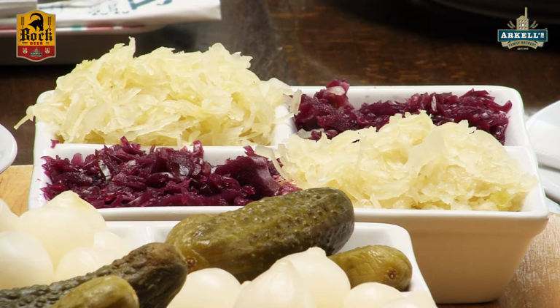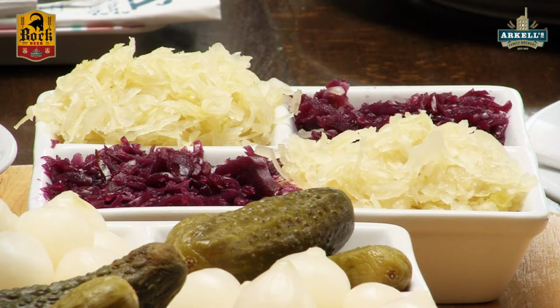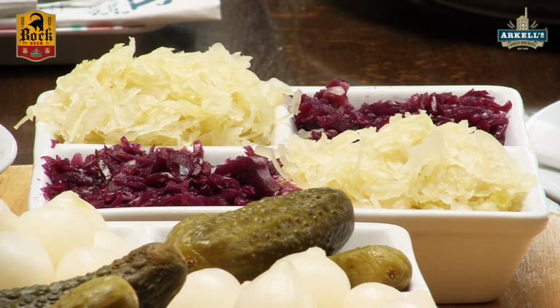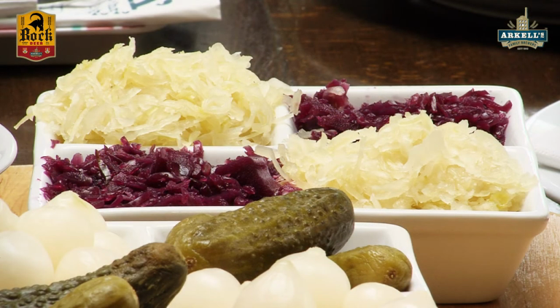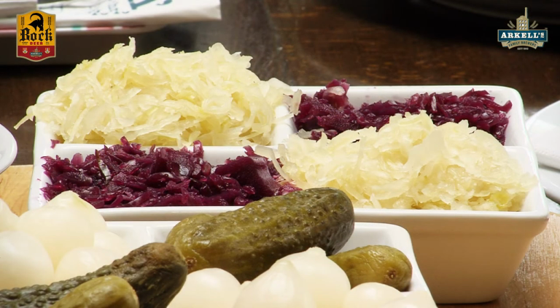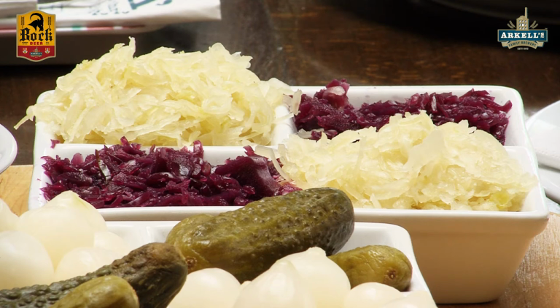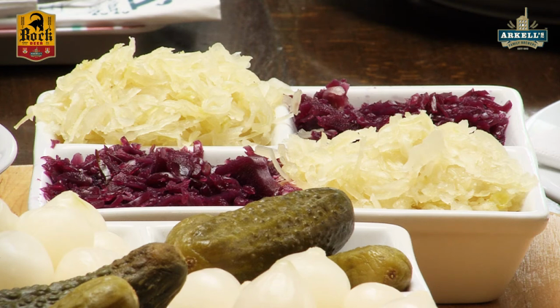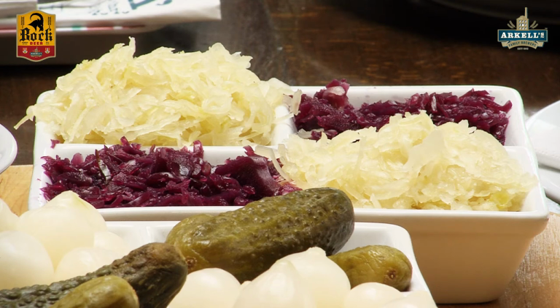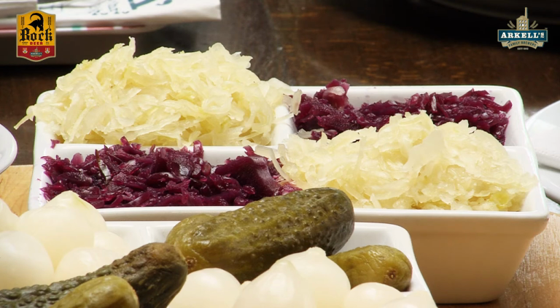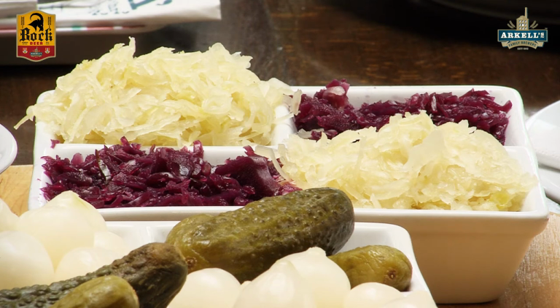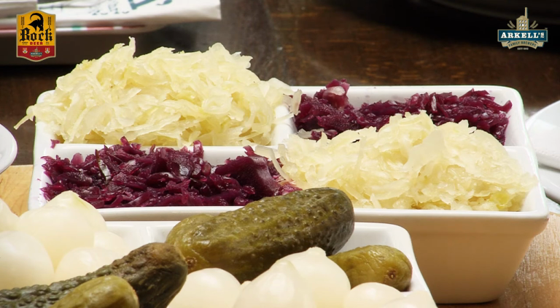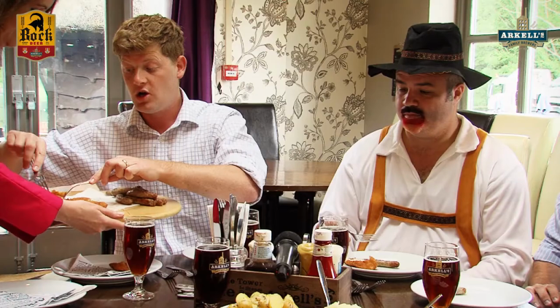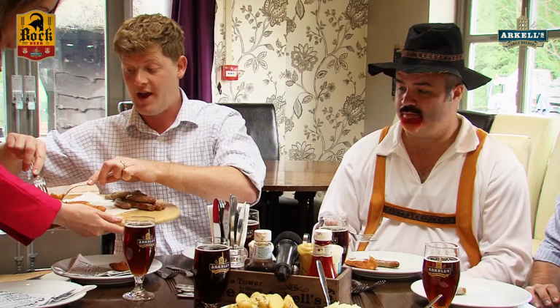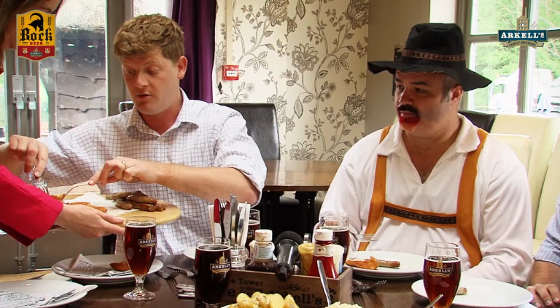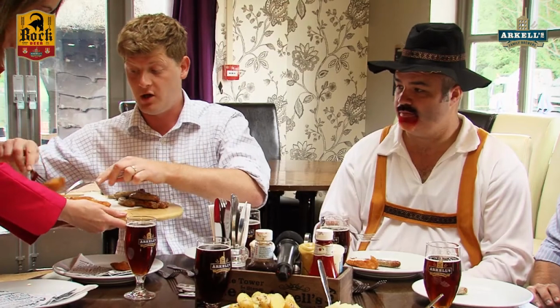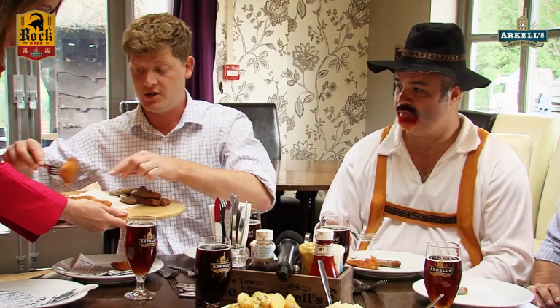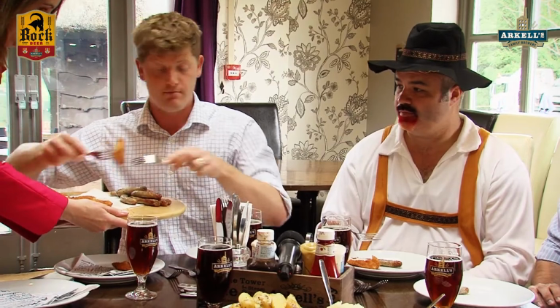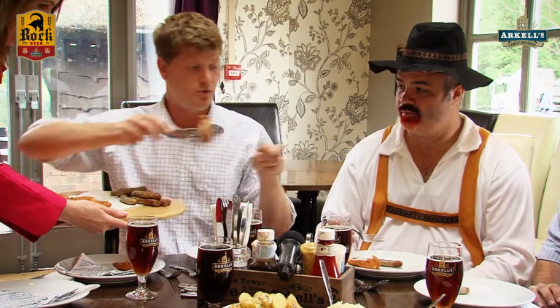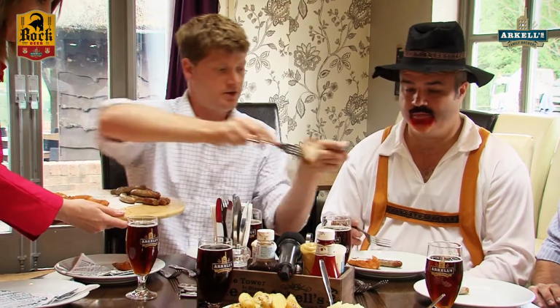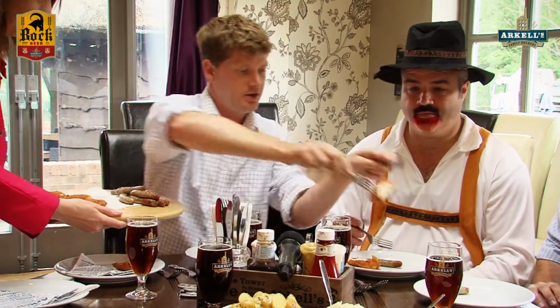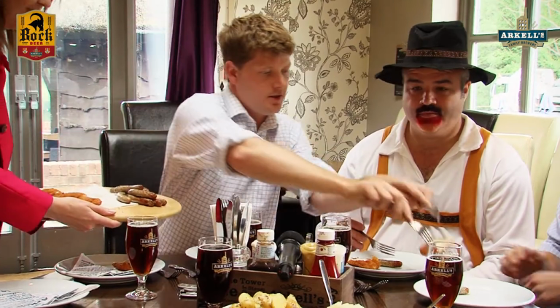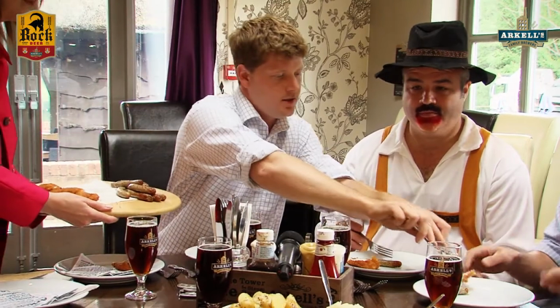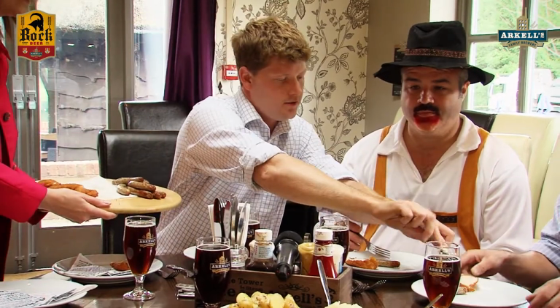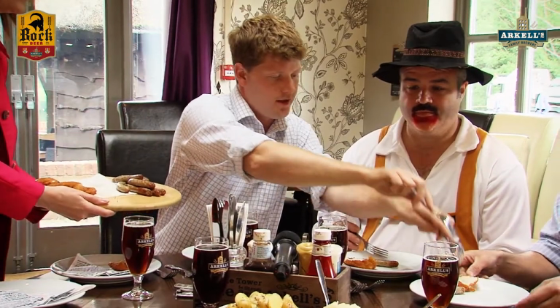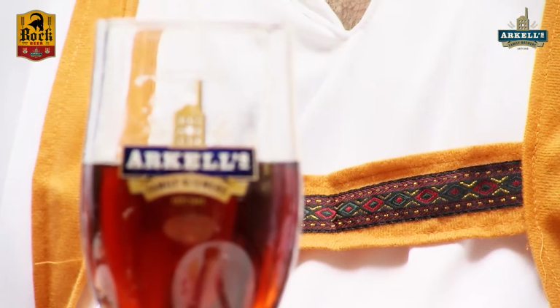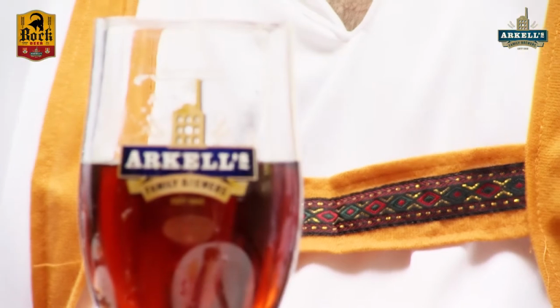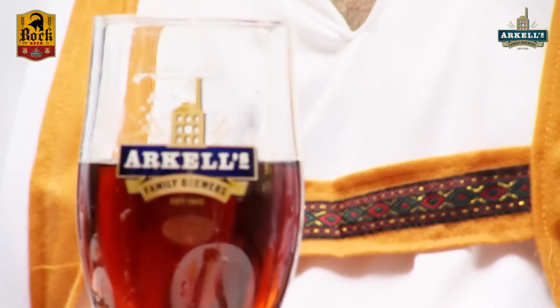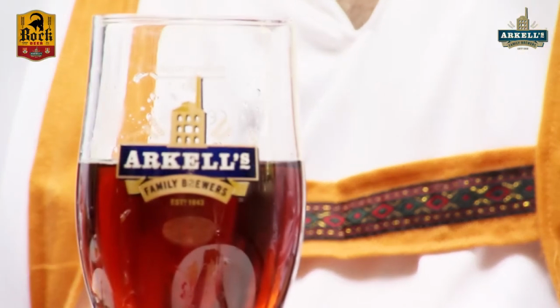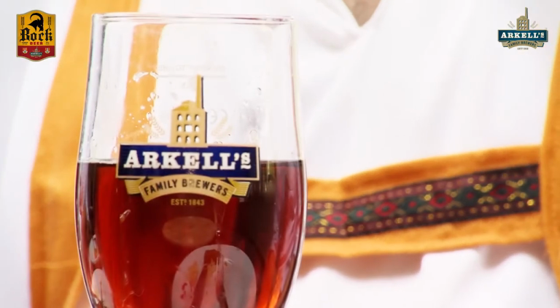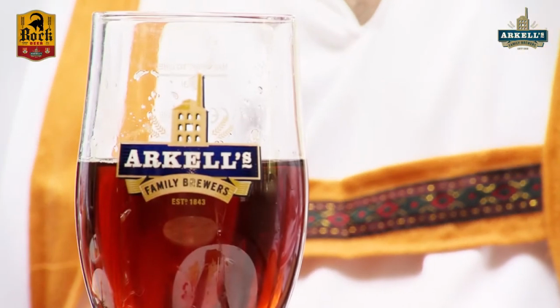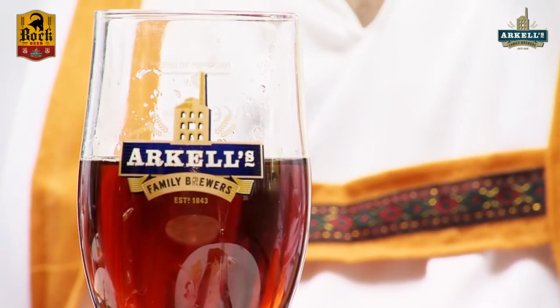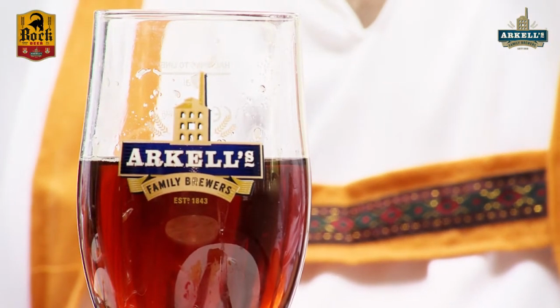That's how we get our dark colour in — we use caramelised malts, so they've got lovely darker colours.